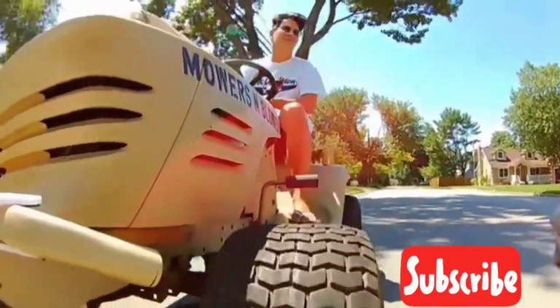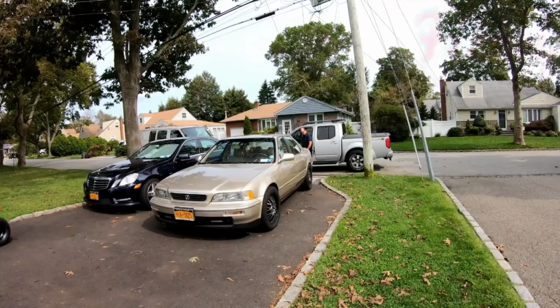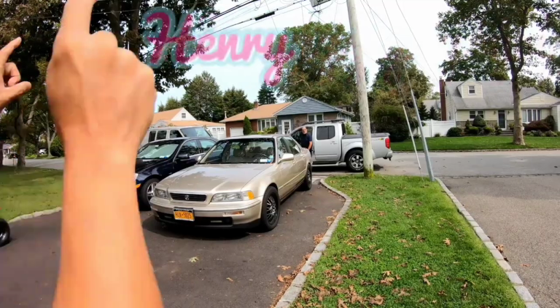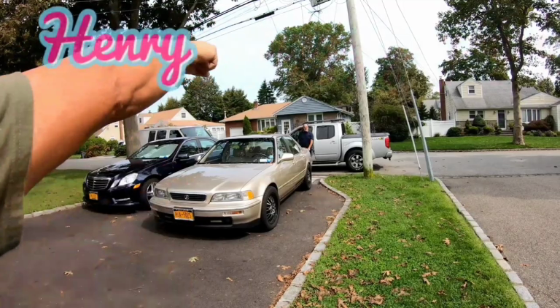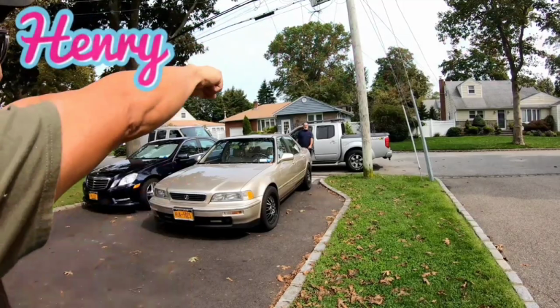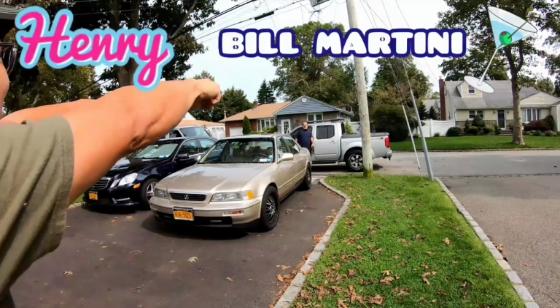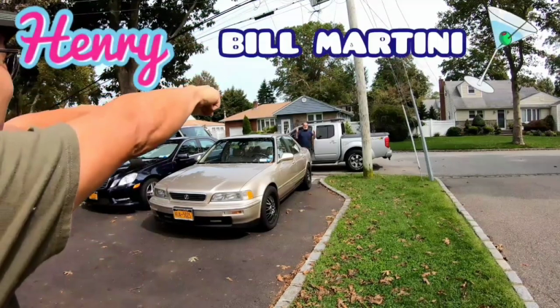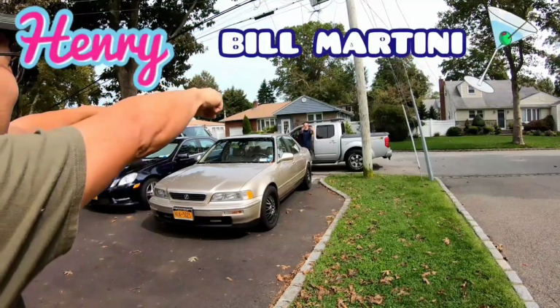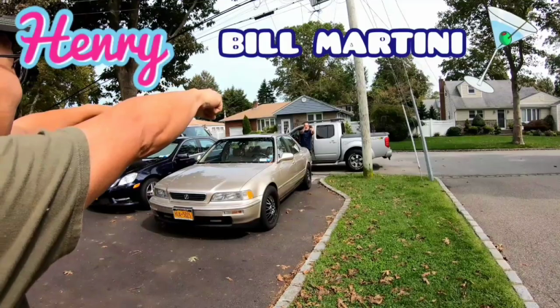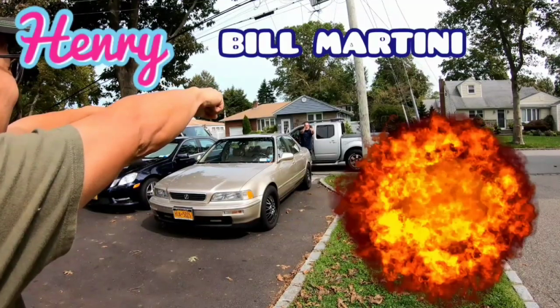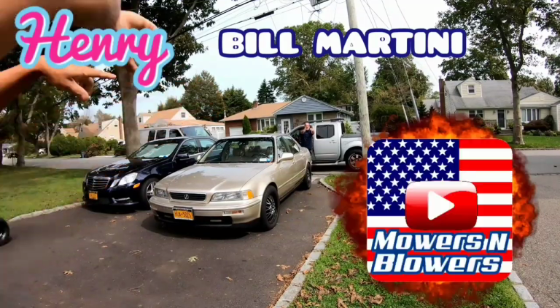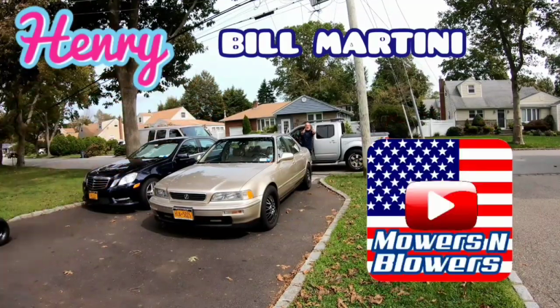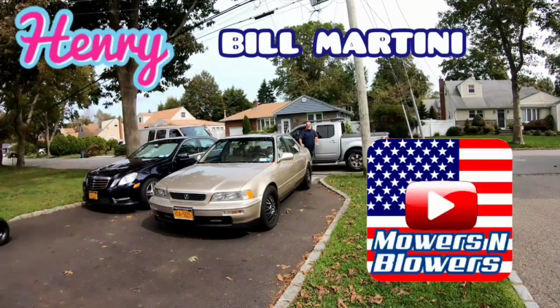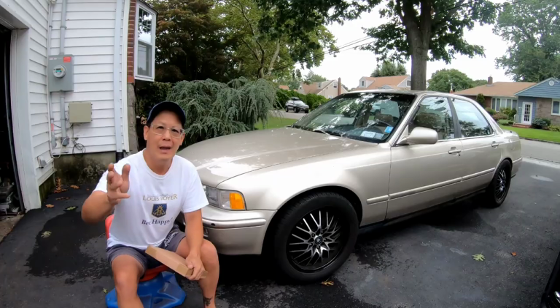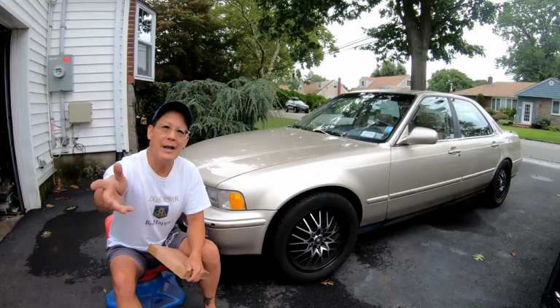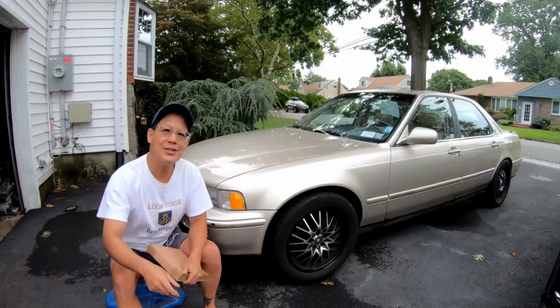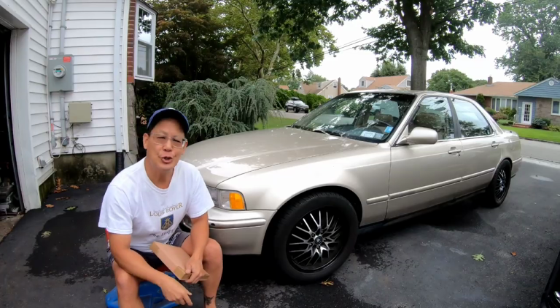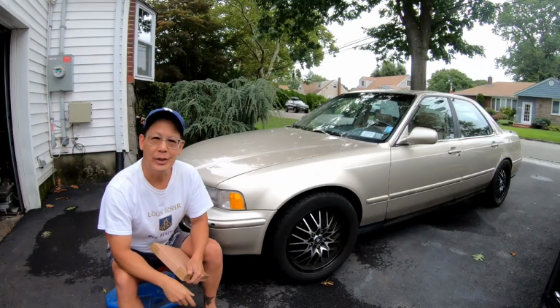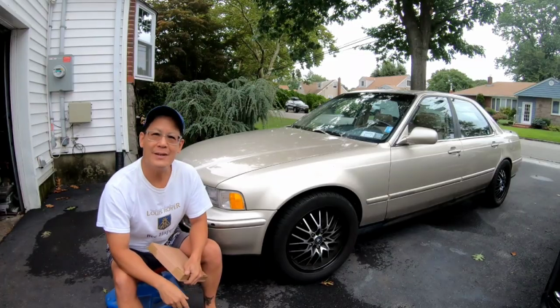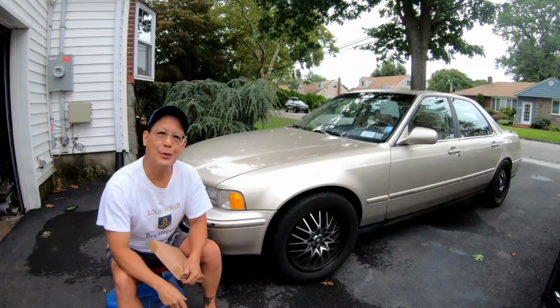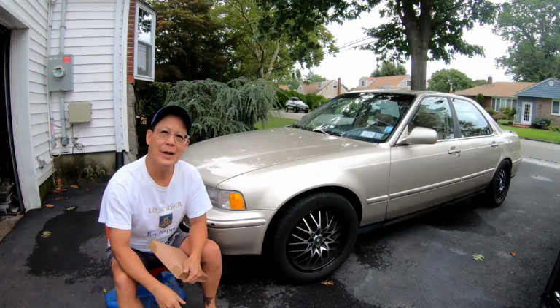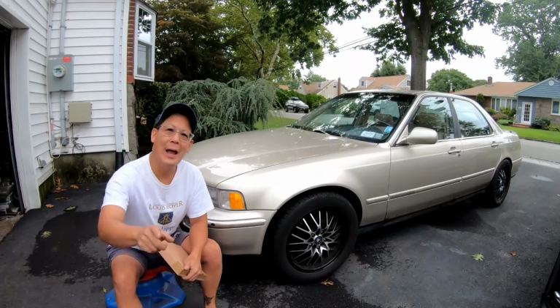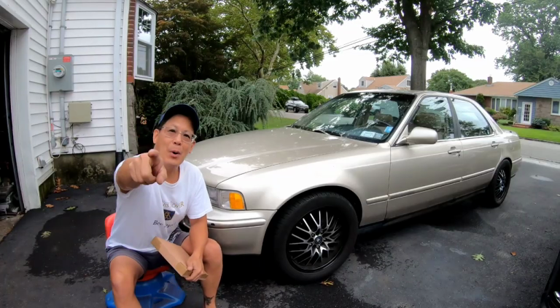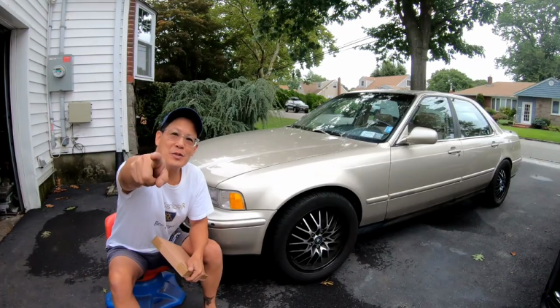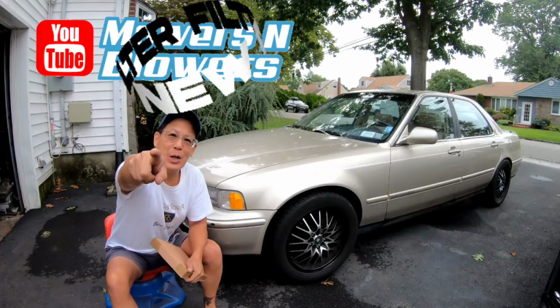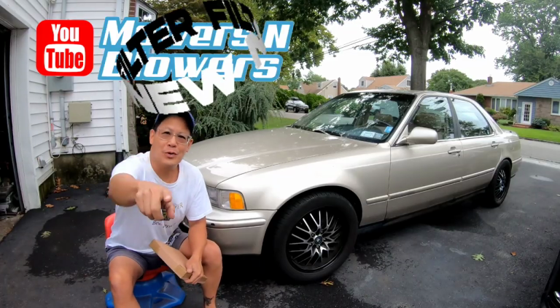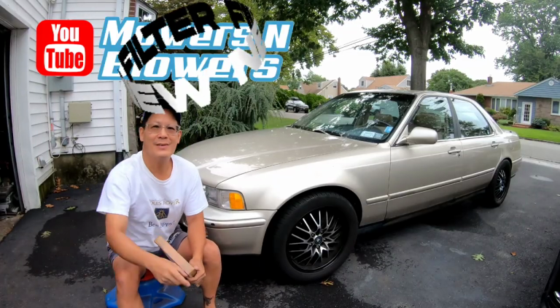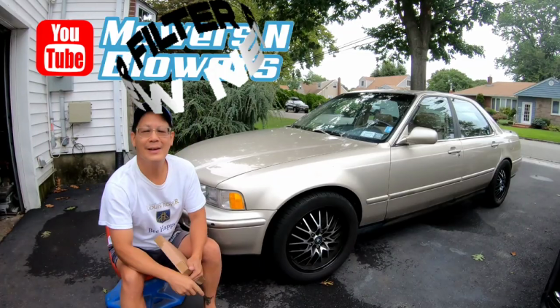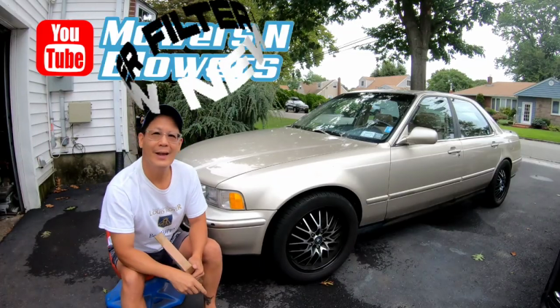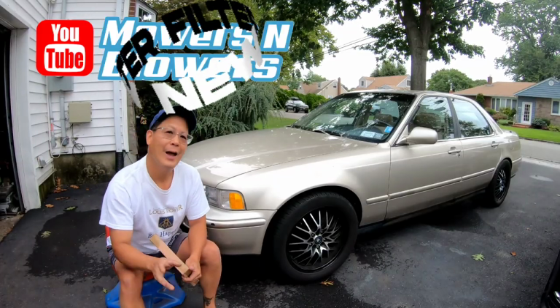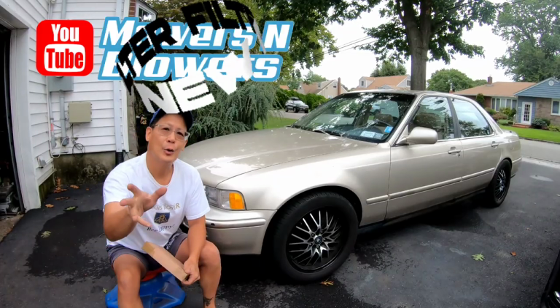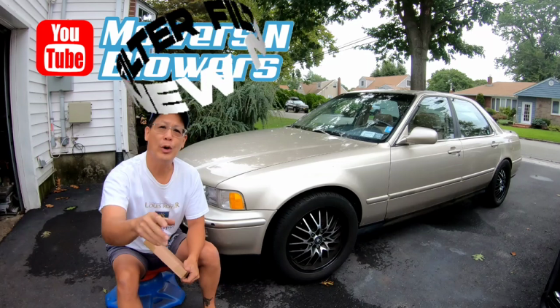It's Henry at Mowers and Blowers! Hey guys, how you doing? Good morning.